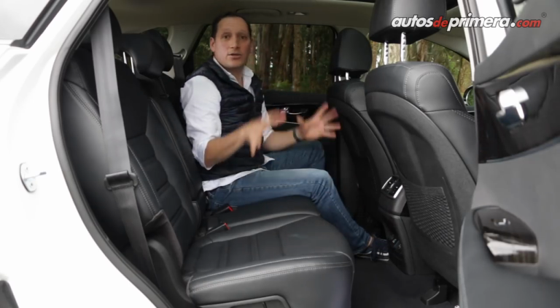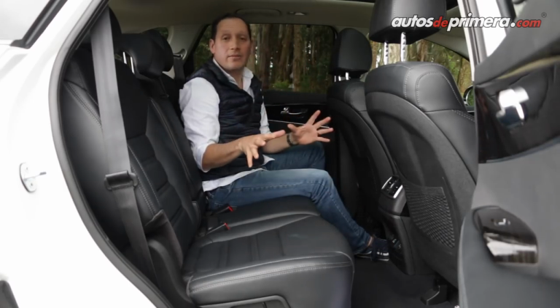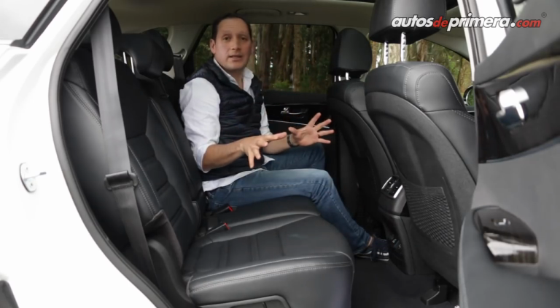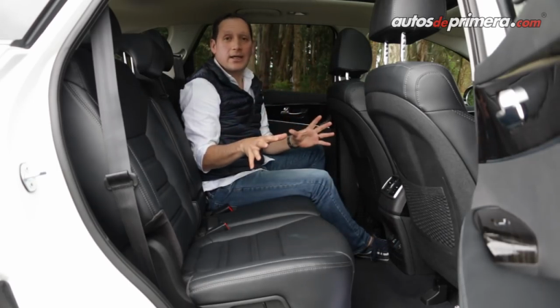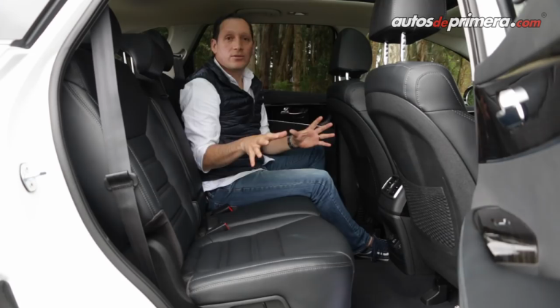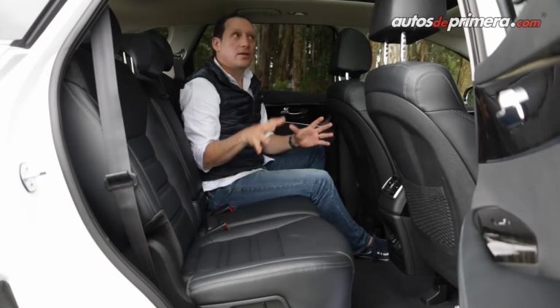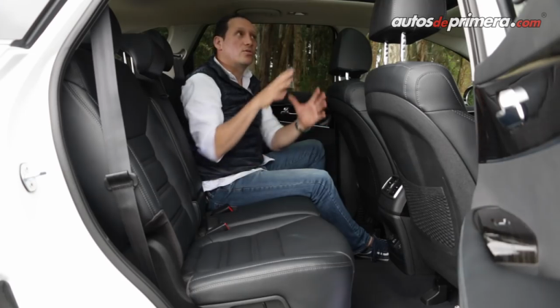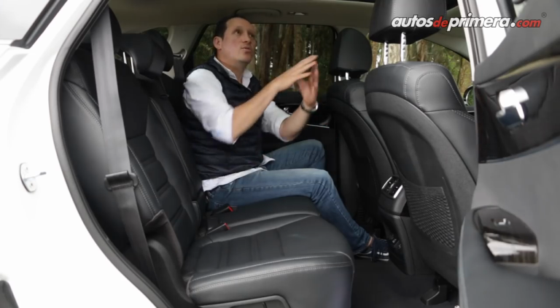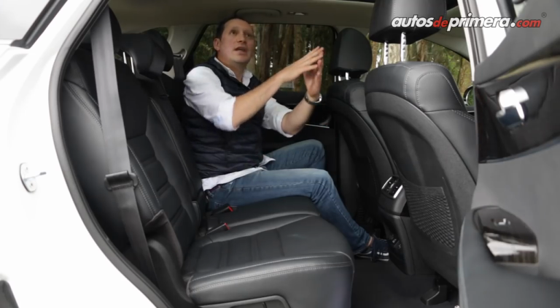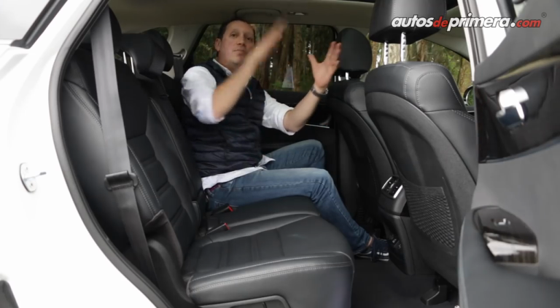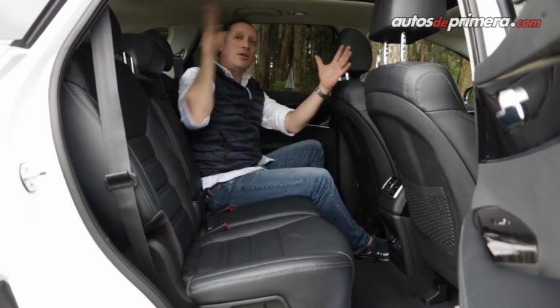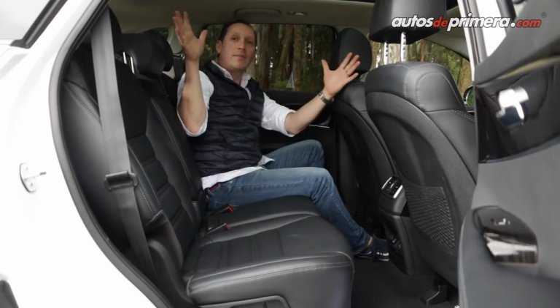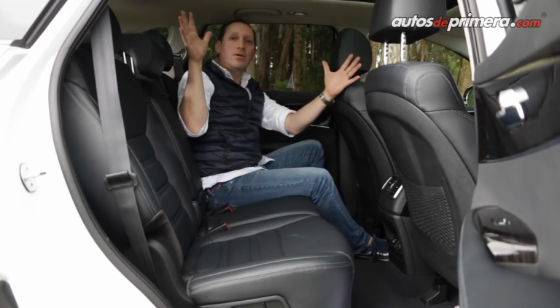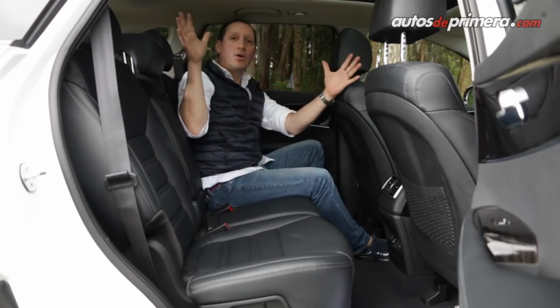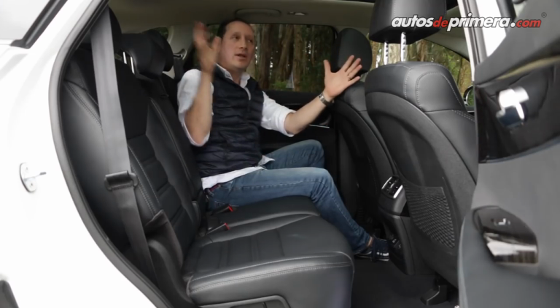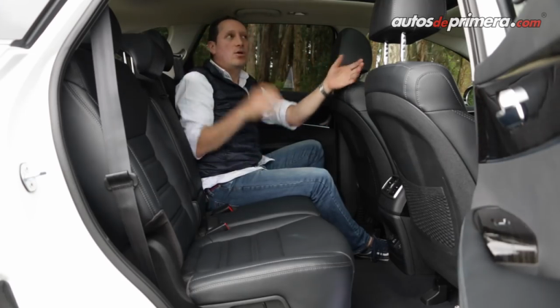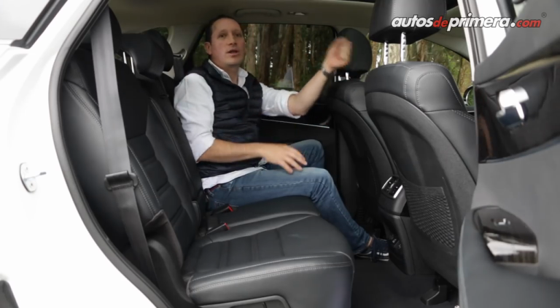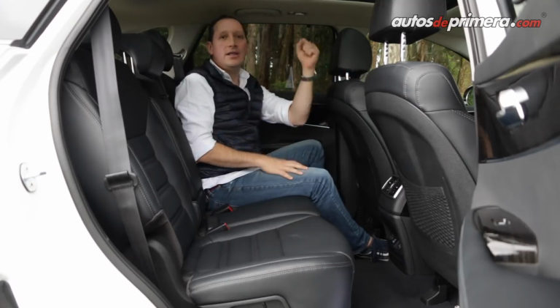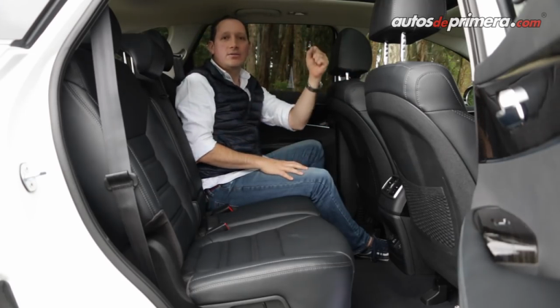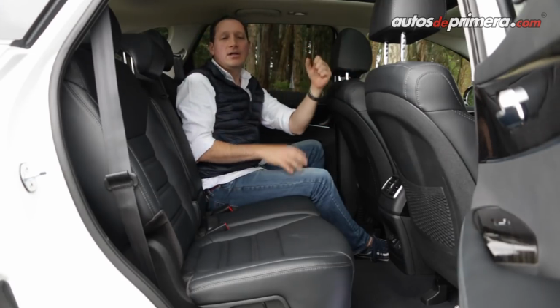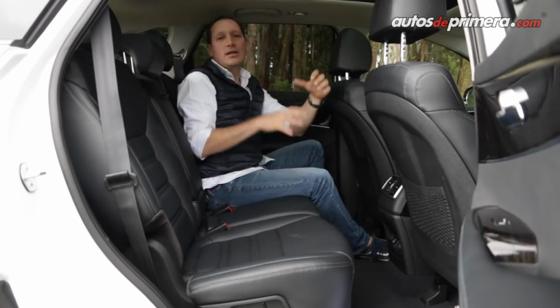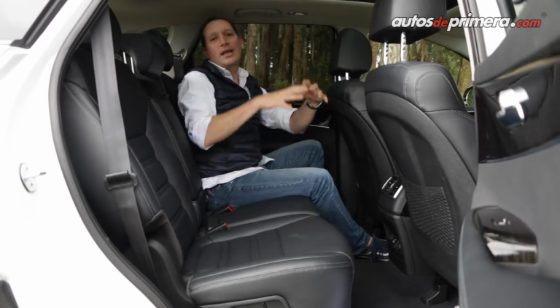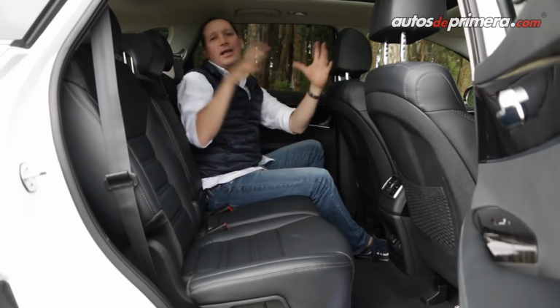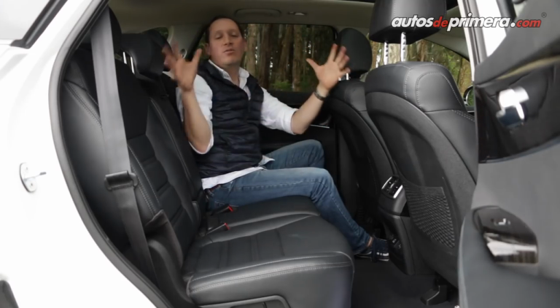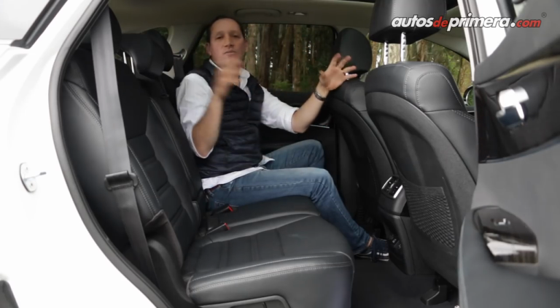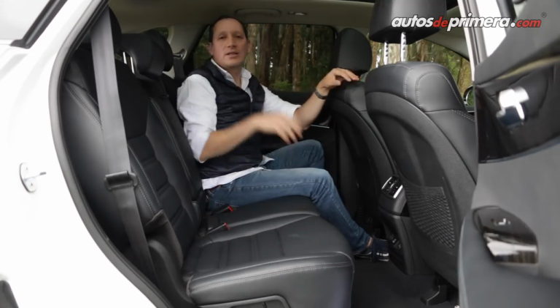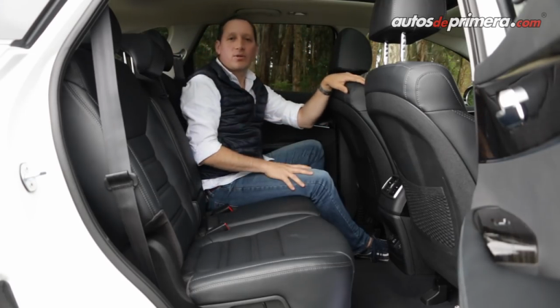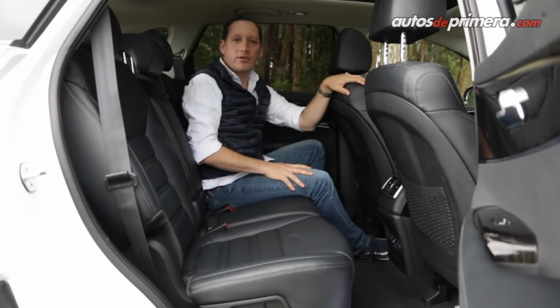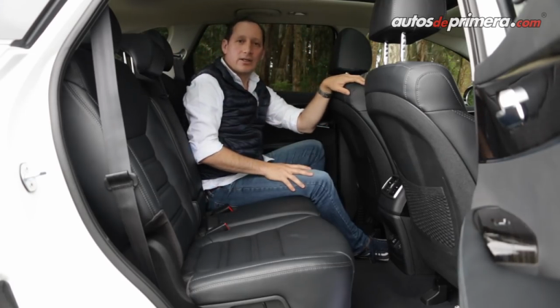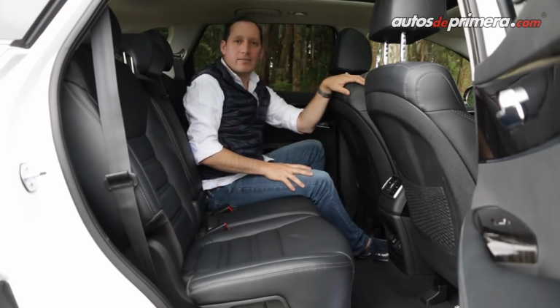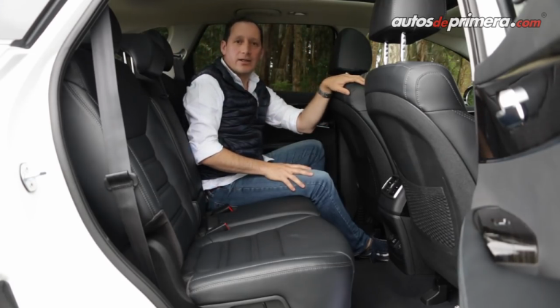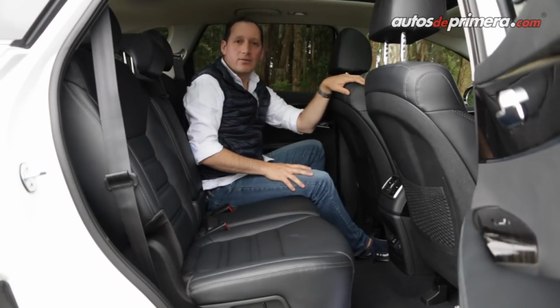Adicionalmente tenemos un techo panorámico doble, corredizo, que le da mucho más deportividad al vehículo.